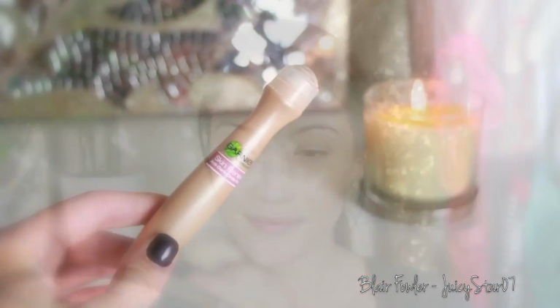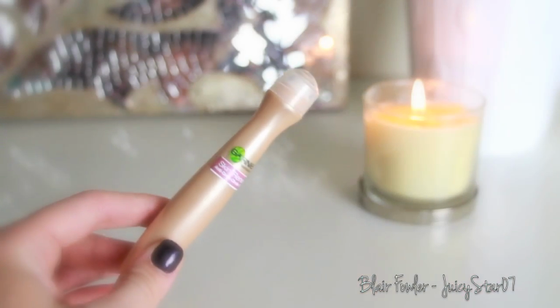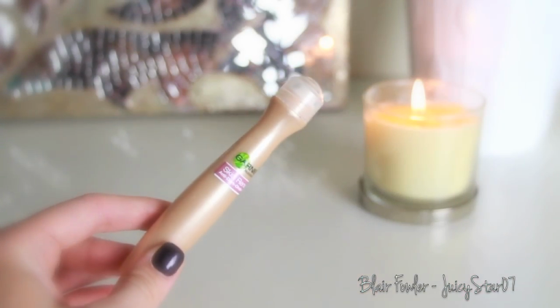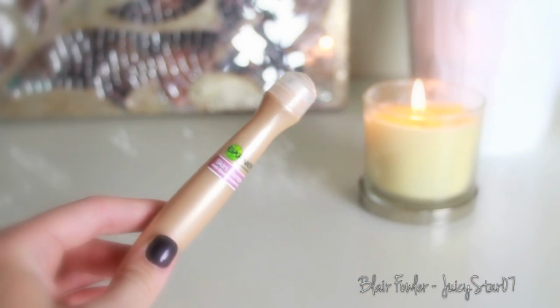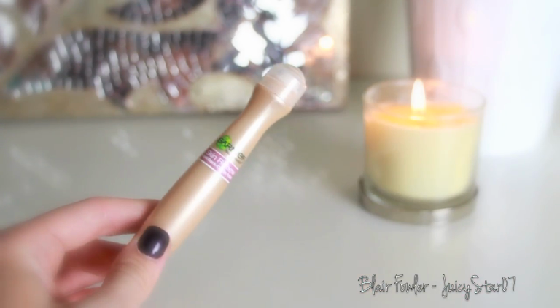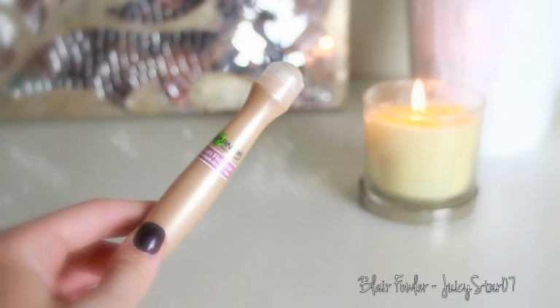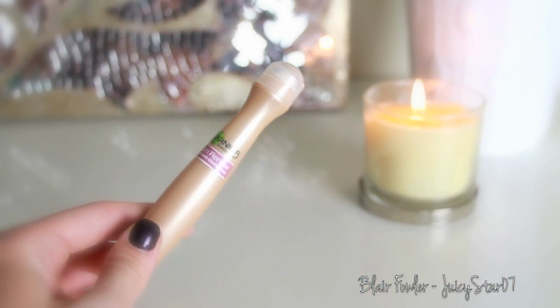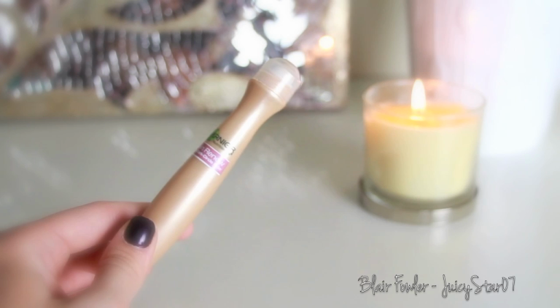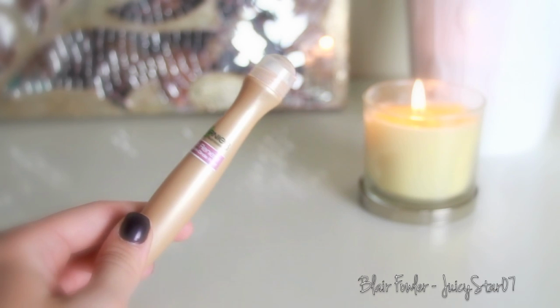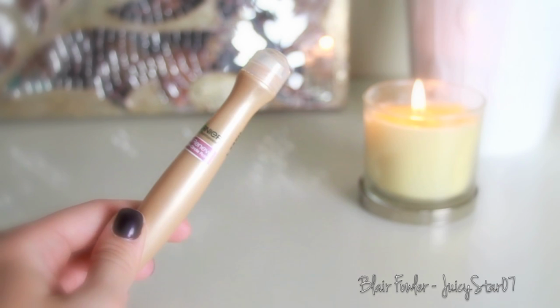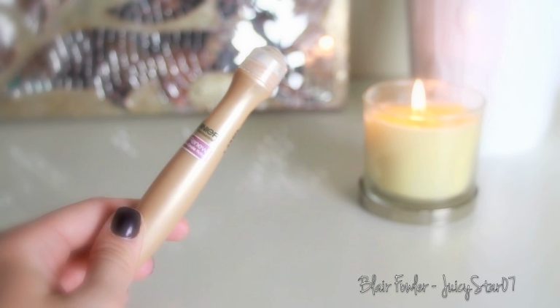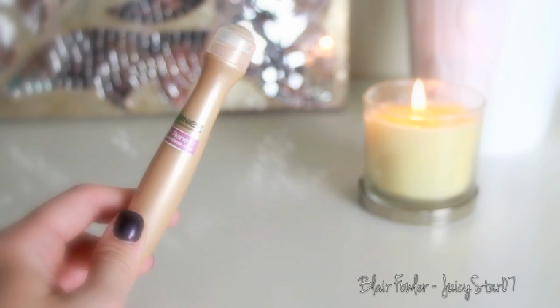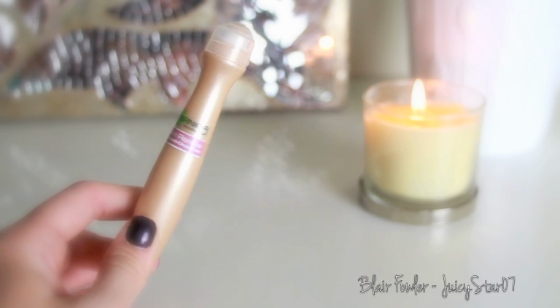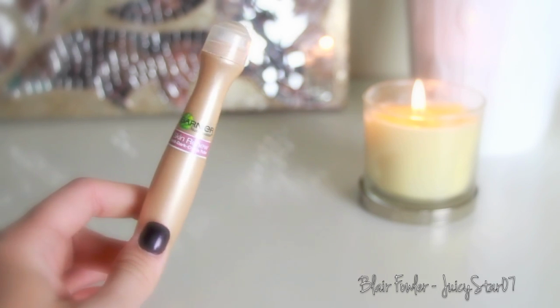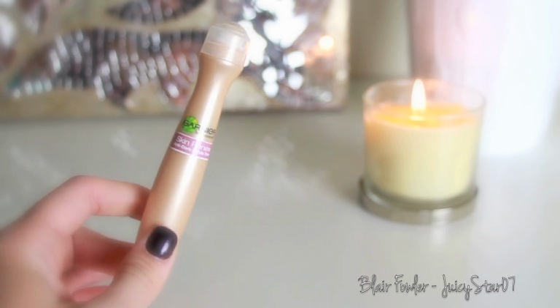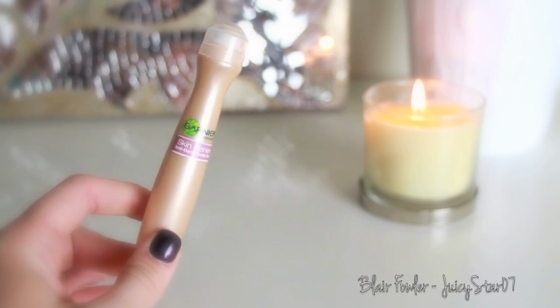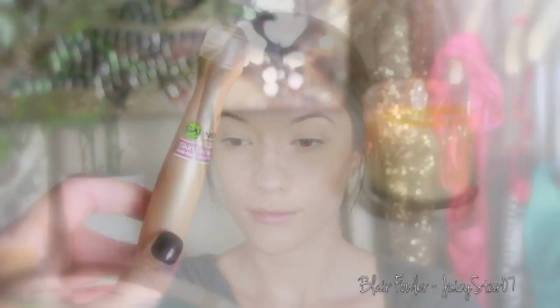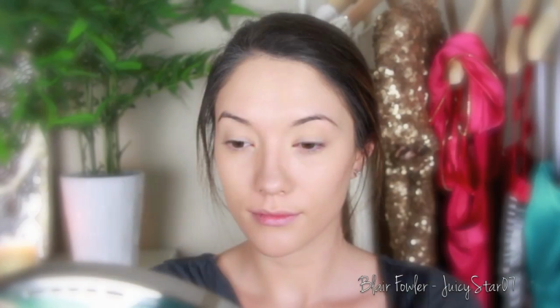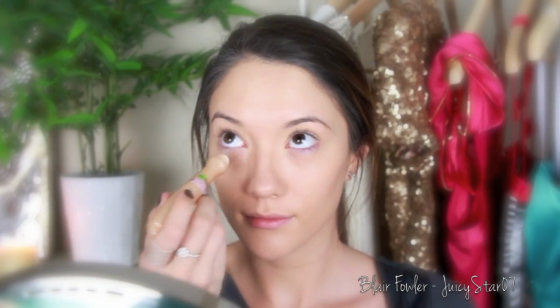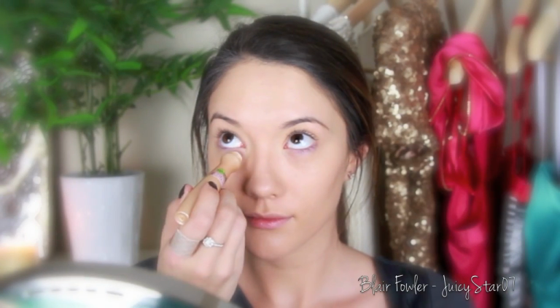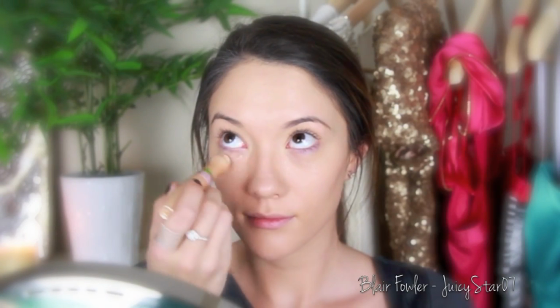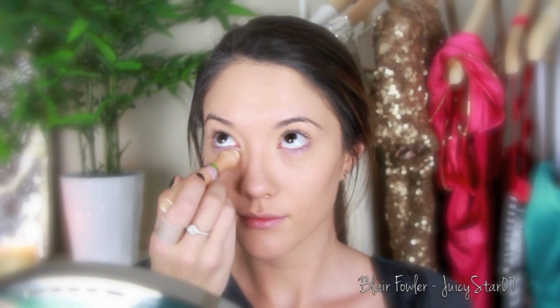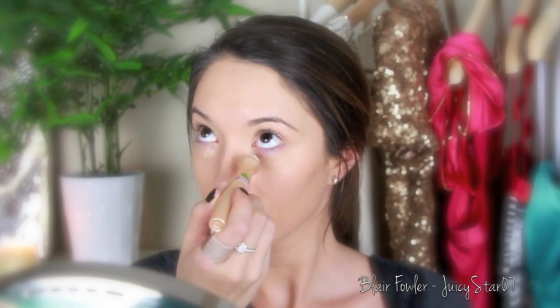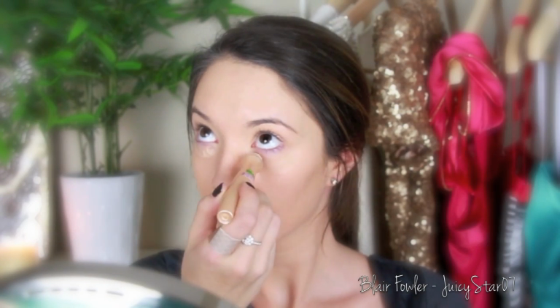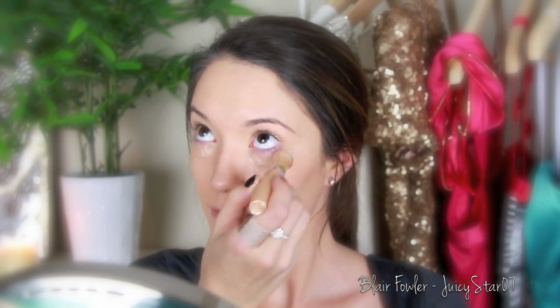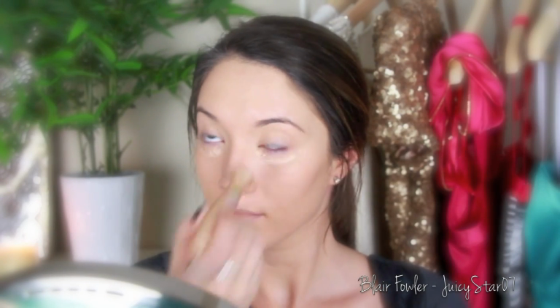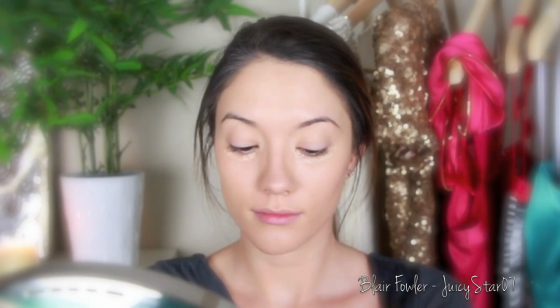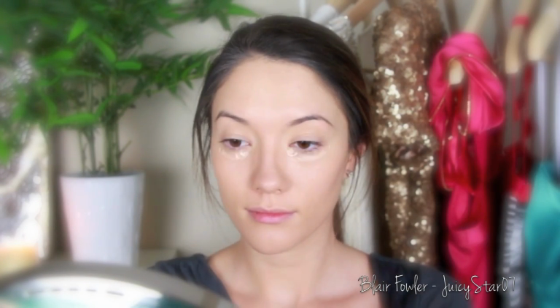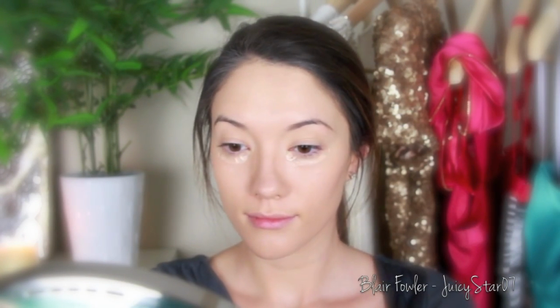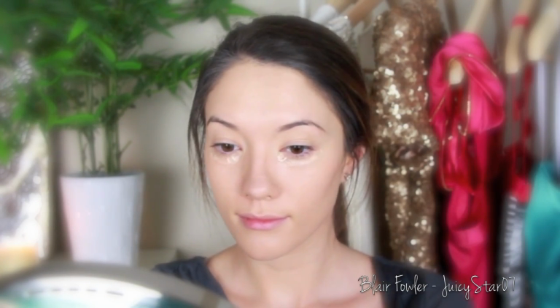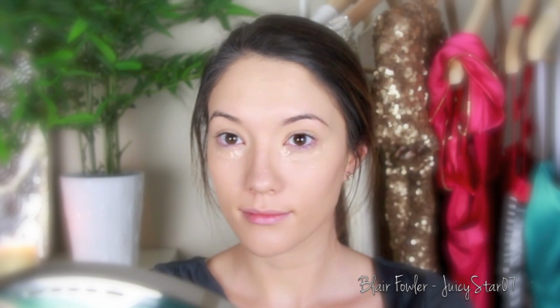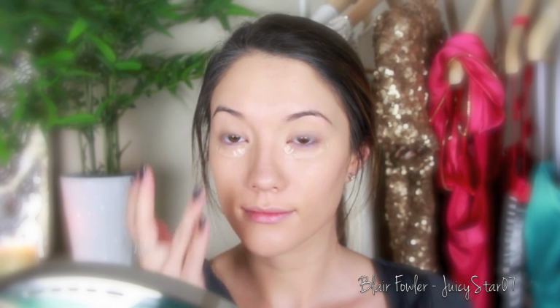Then I'm going to take my Garnier Skin Renew Anti-Dark Circle Roller and apply this under my eyes, and then blend it out with my finger.